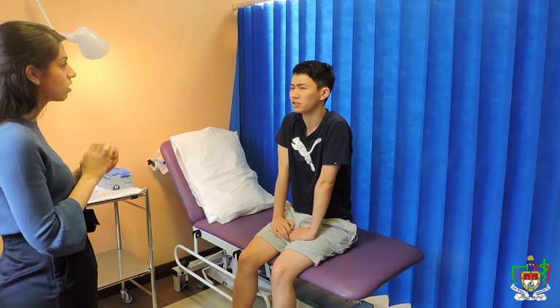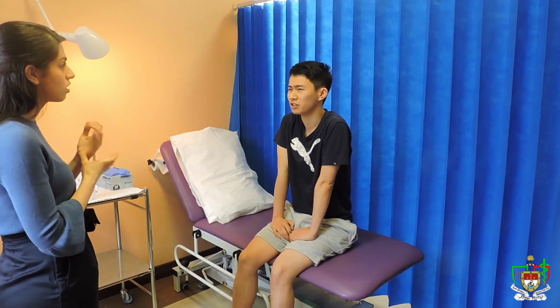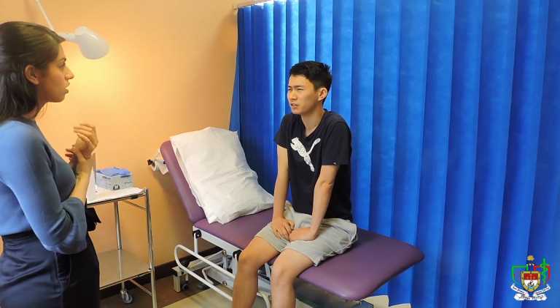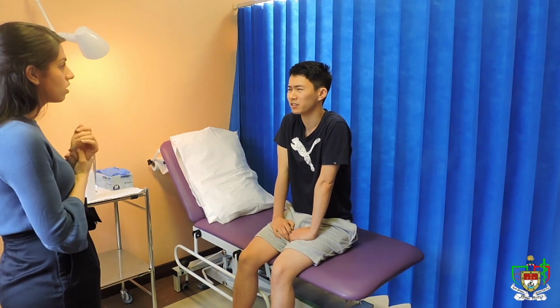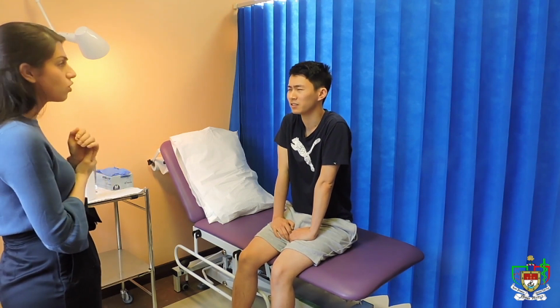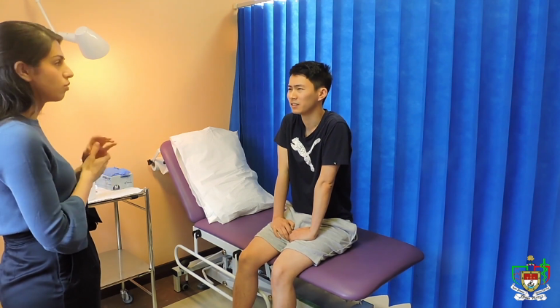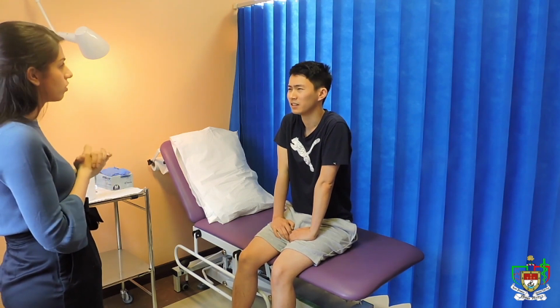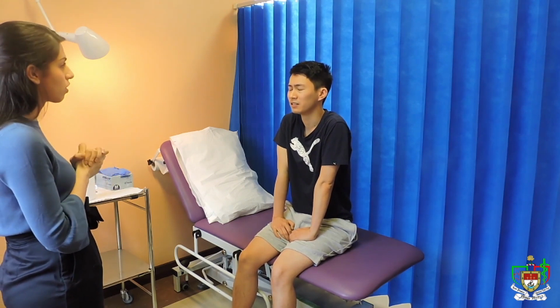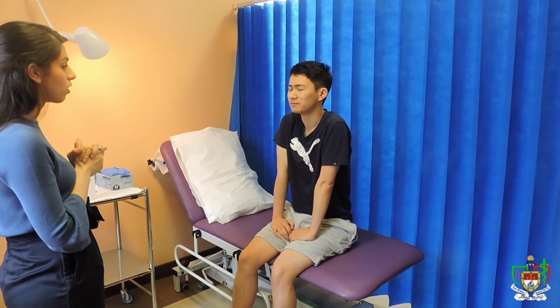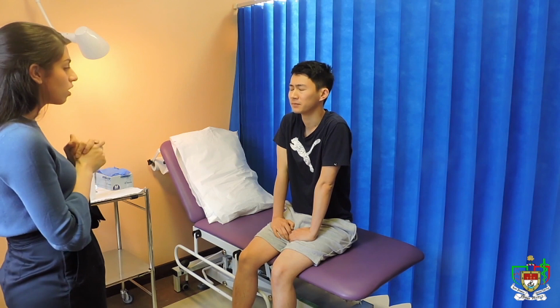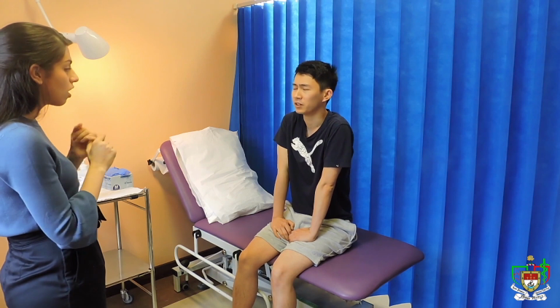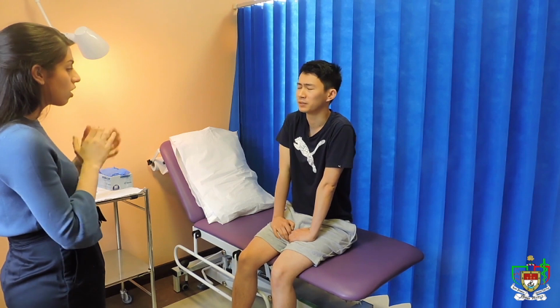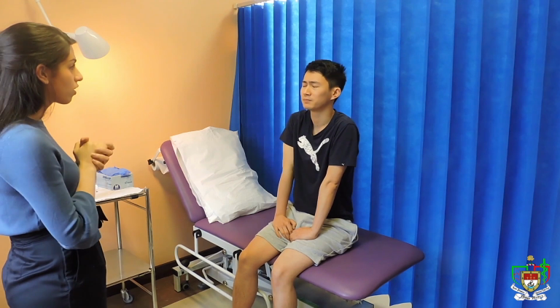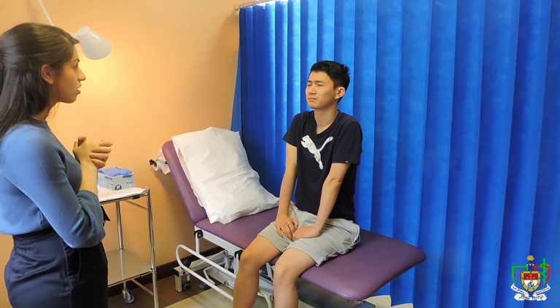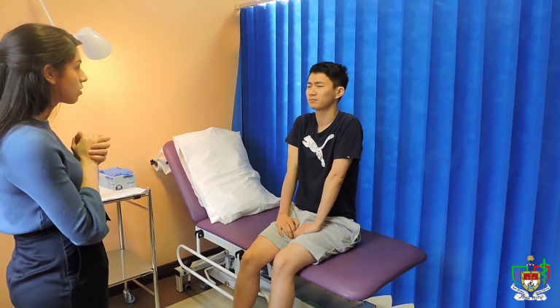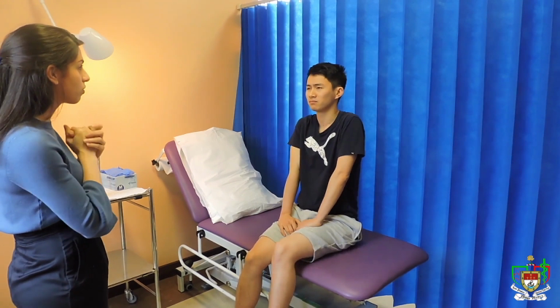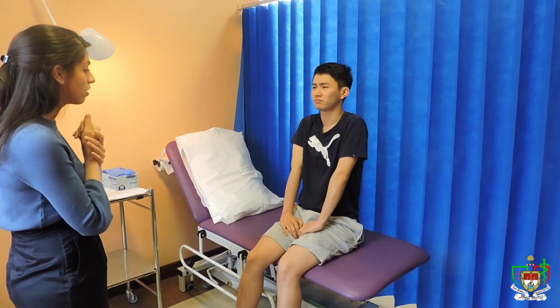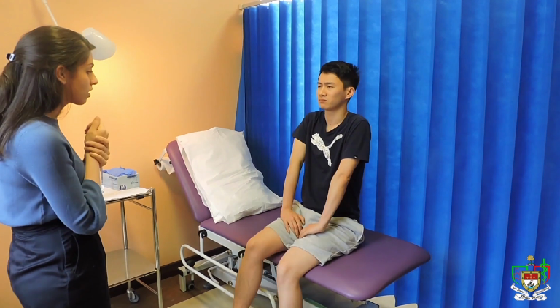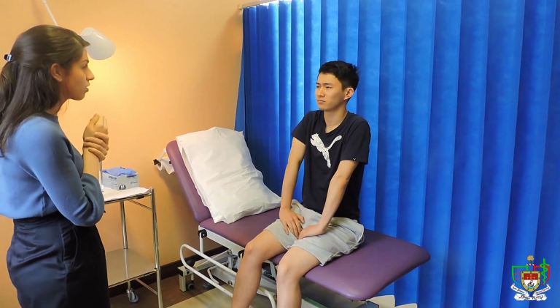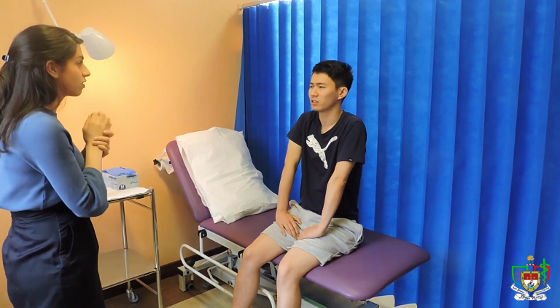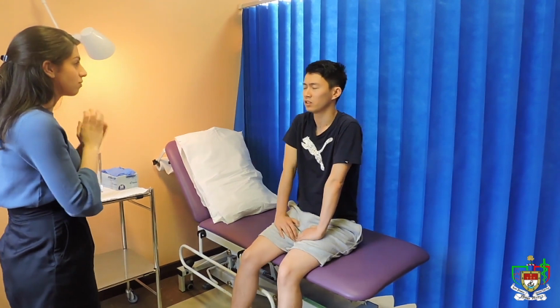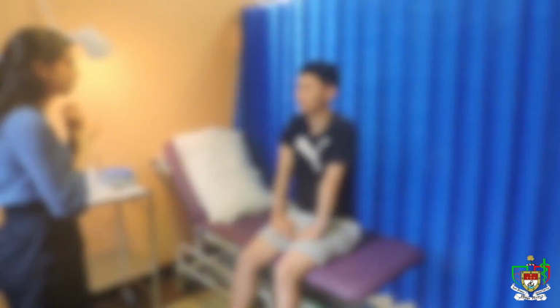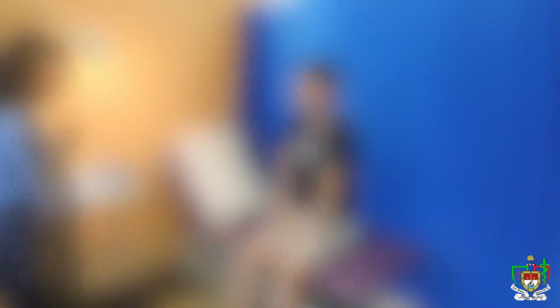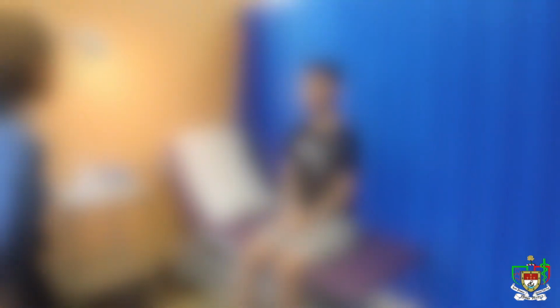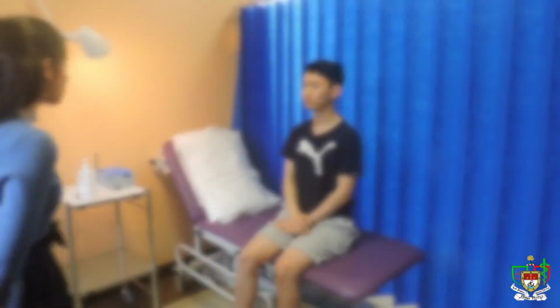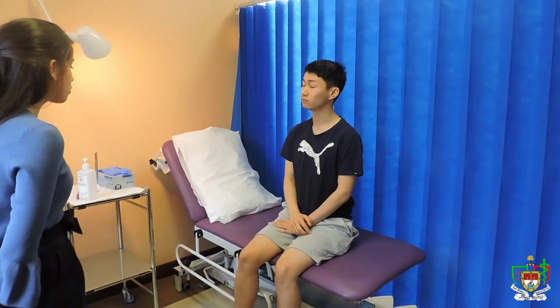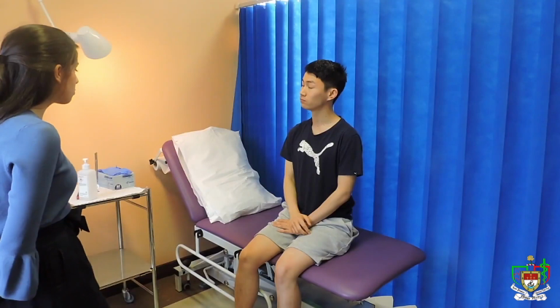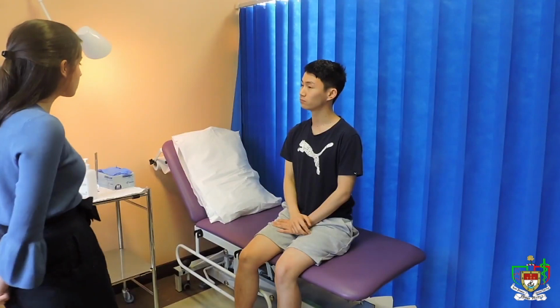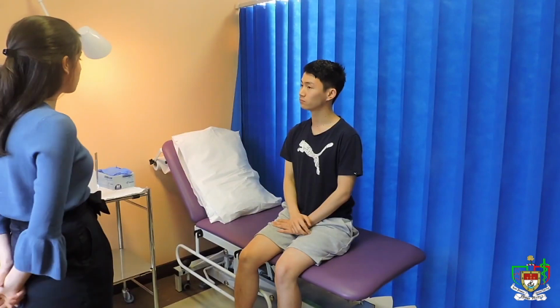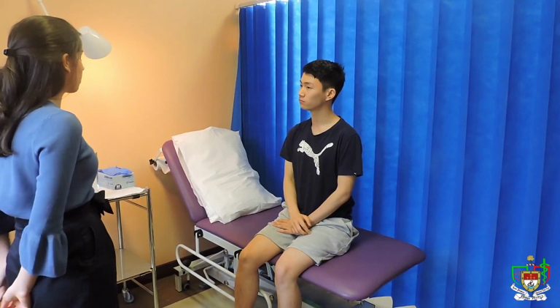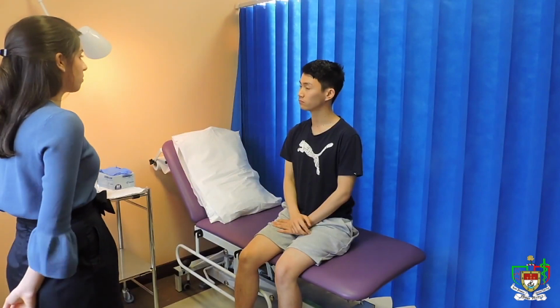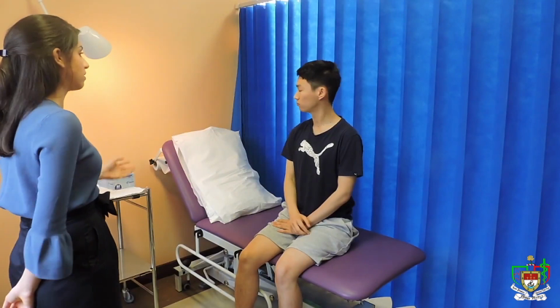Is this going to hurt? No, not at all. Alright. Okay, so we're ready to get started. Sure. So, could you please lie back on the bed?